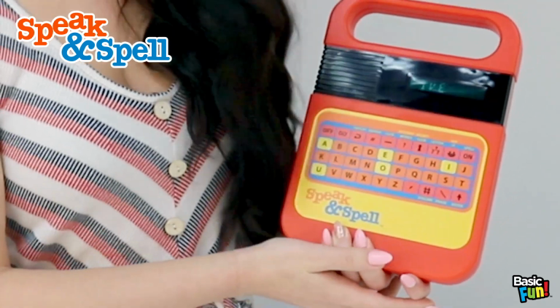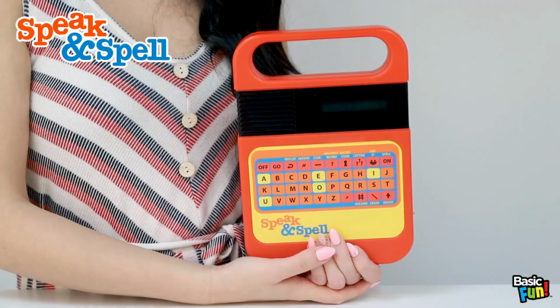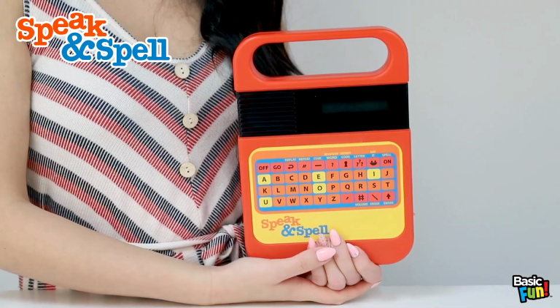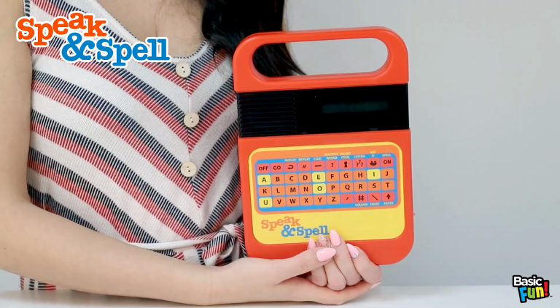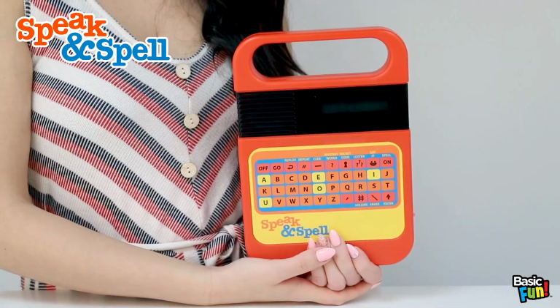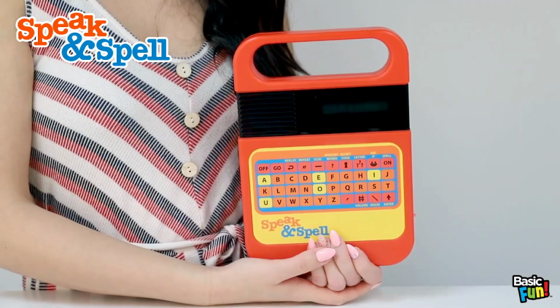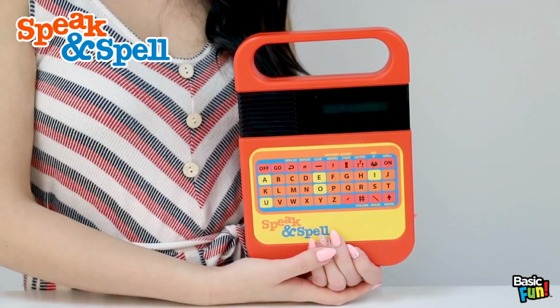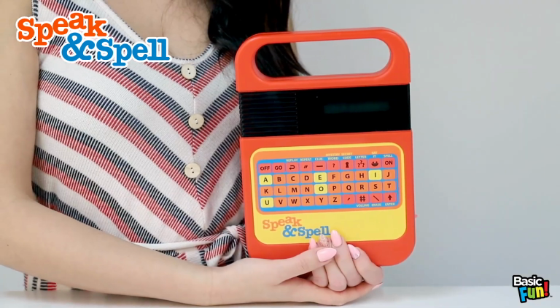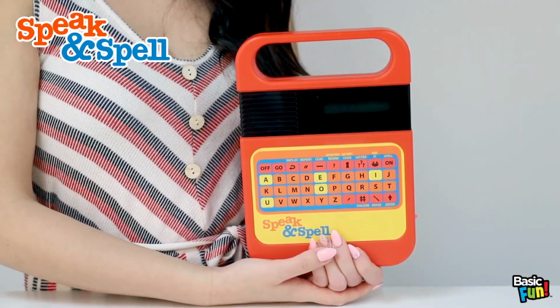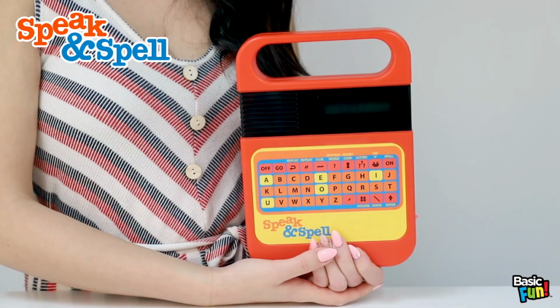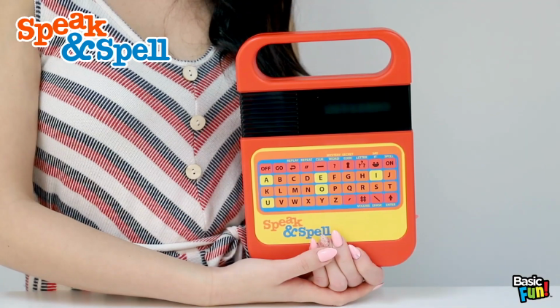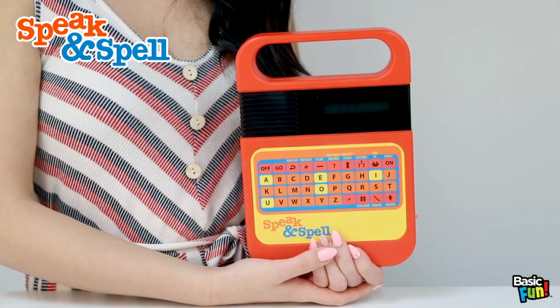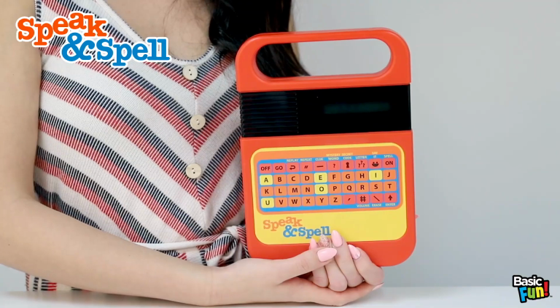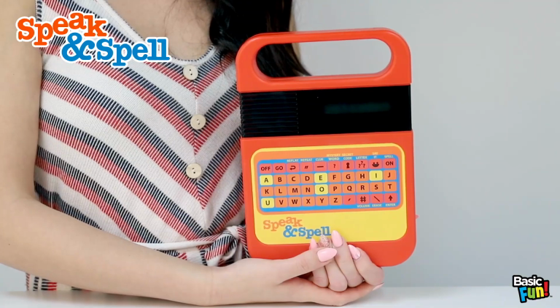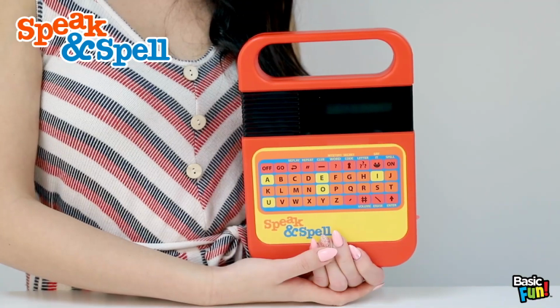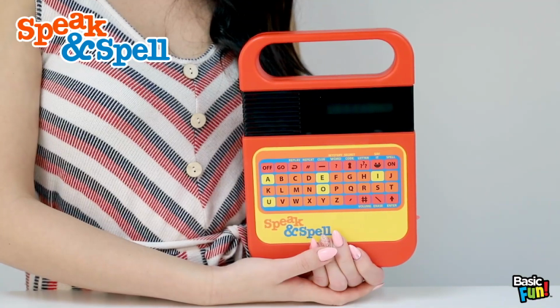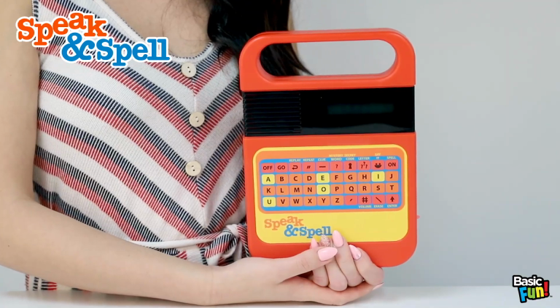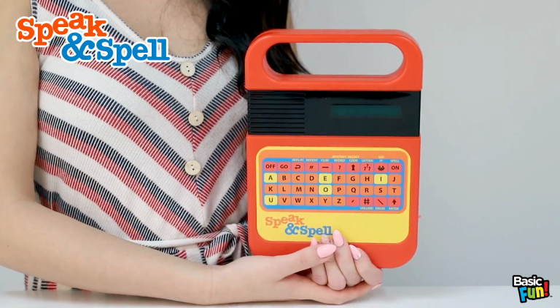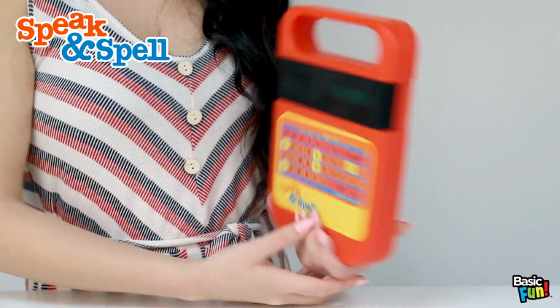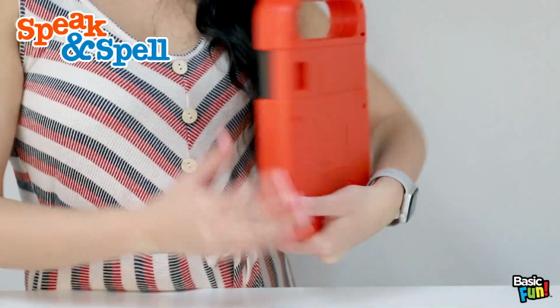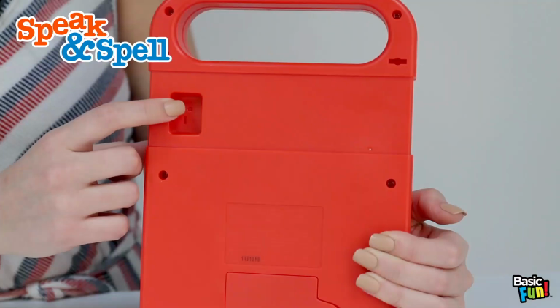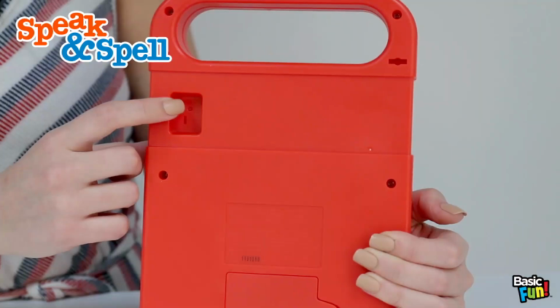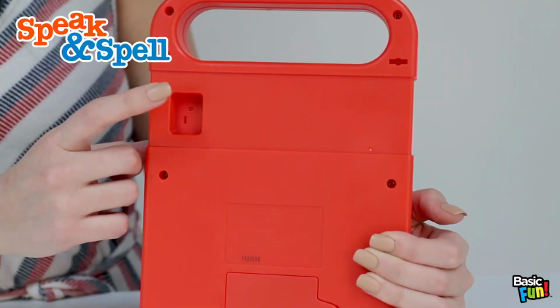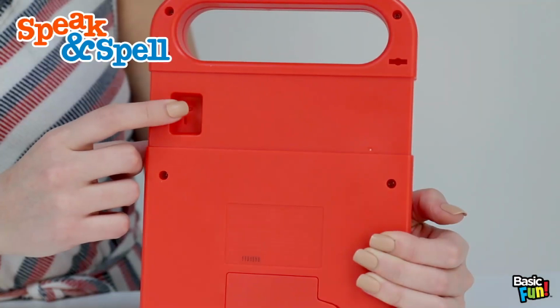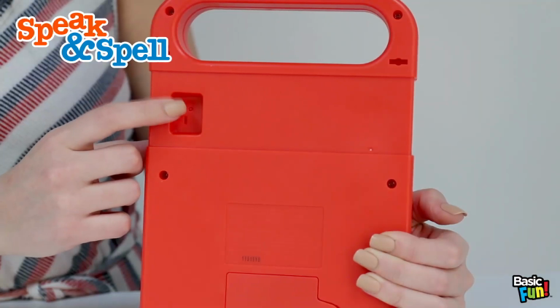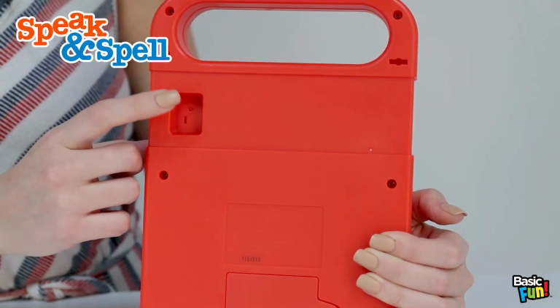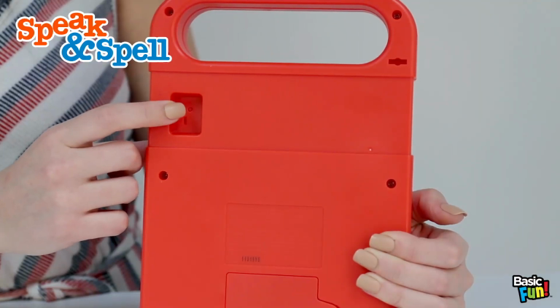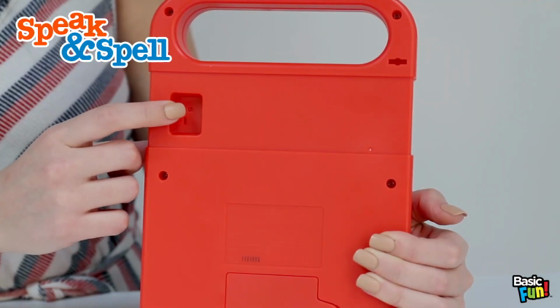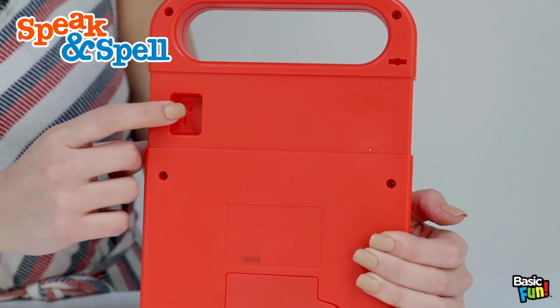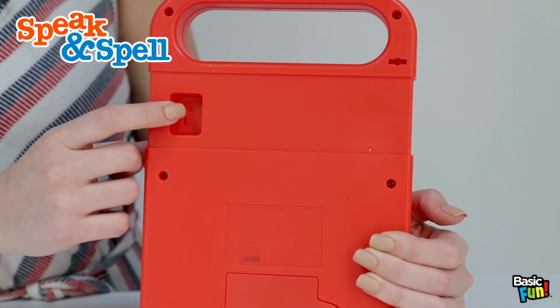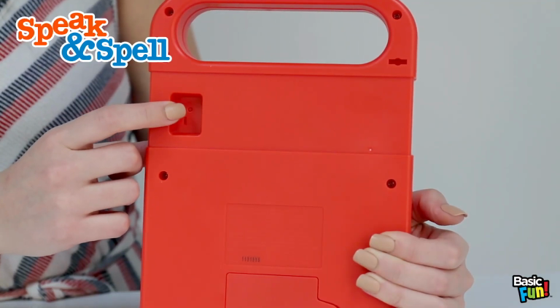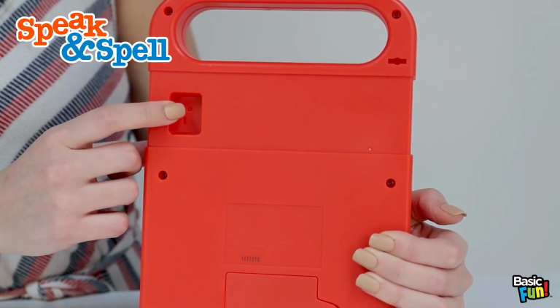If at any point in time the tablet does not work, hit the reset button to reactivate it.